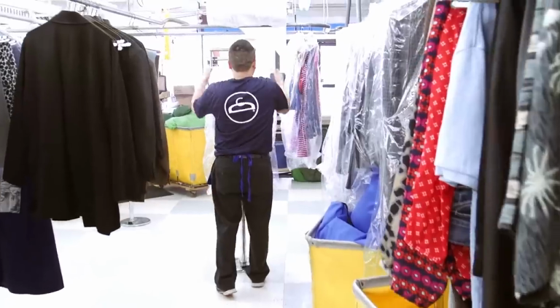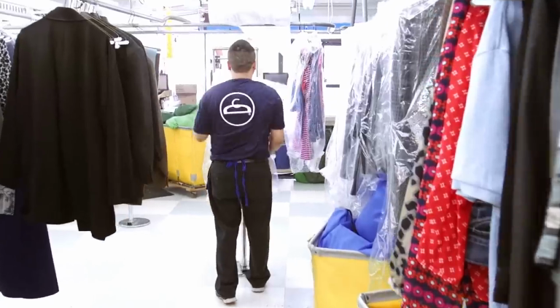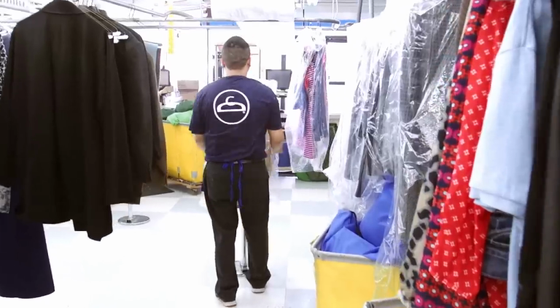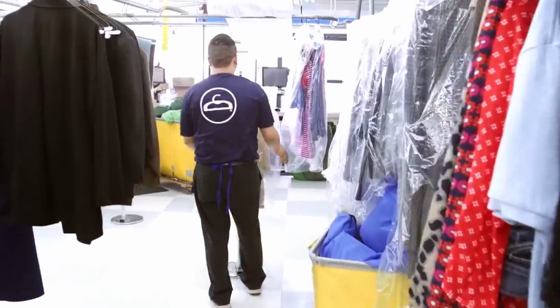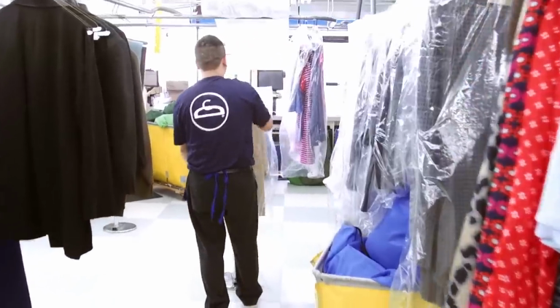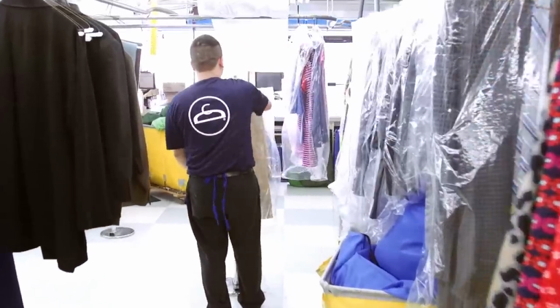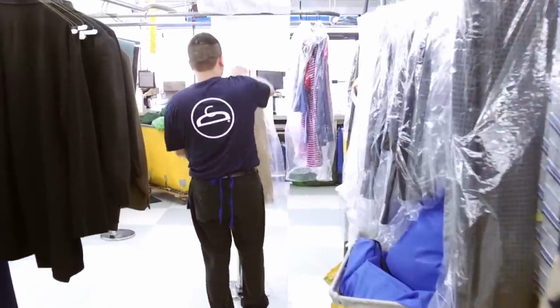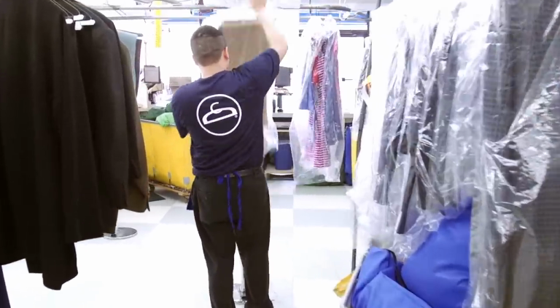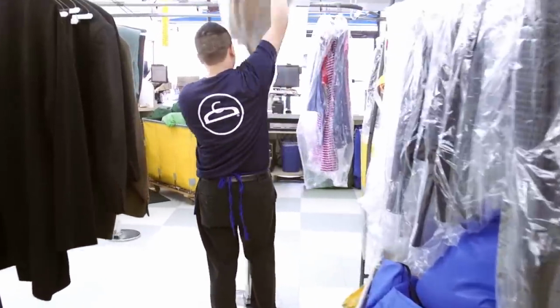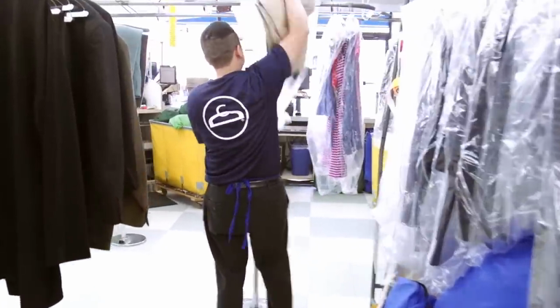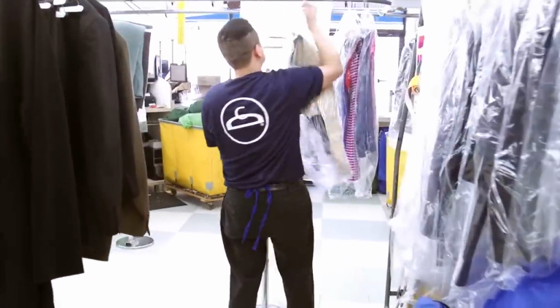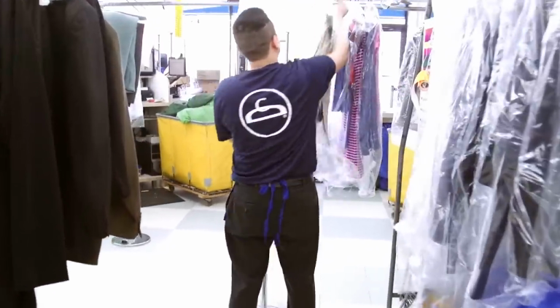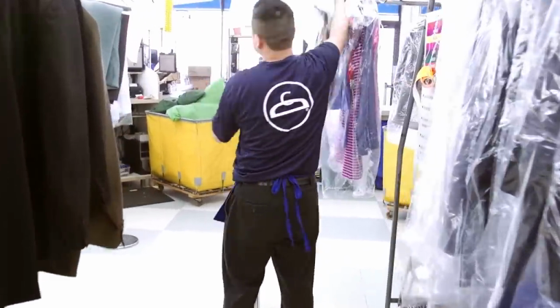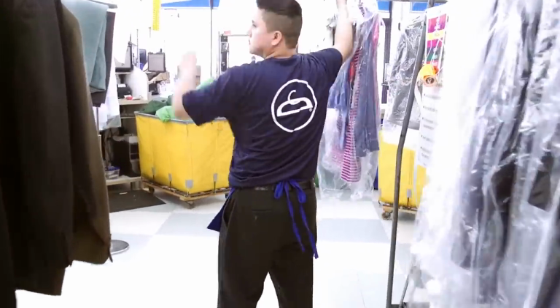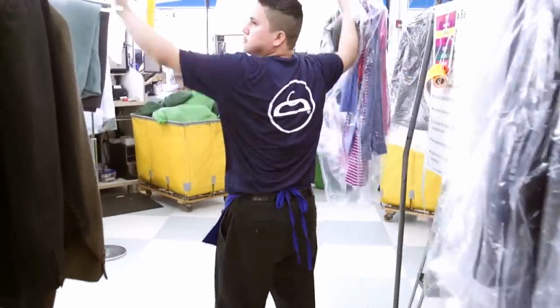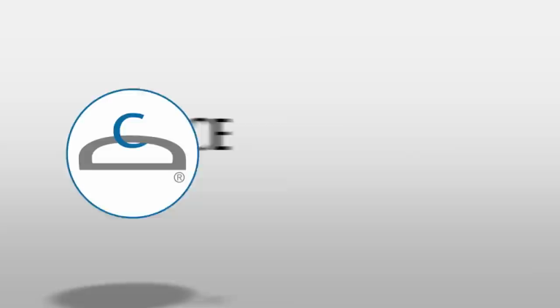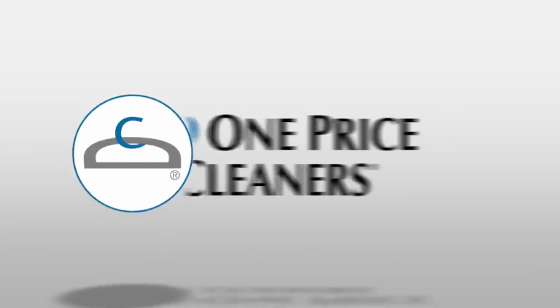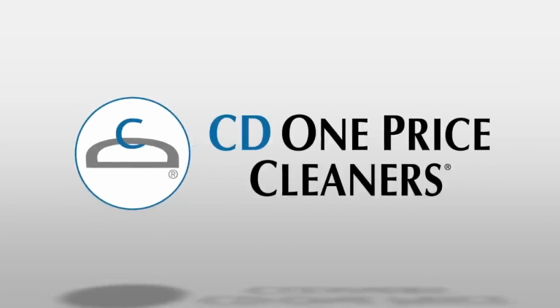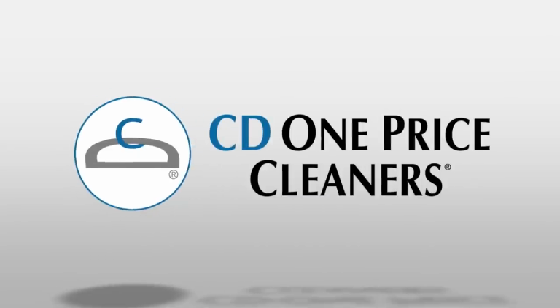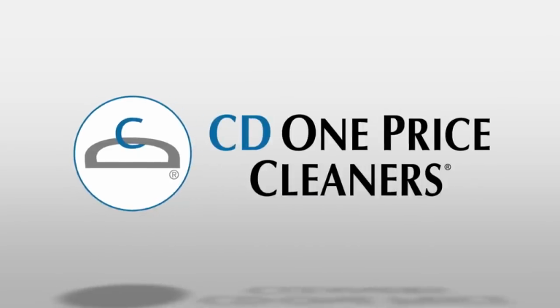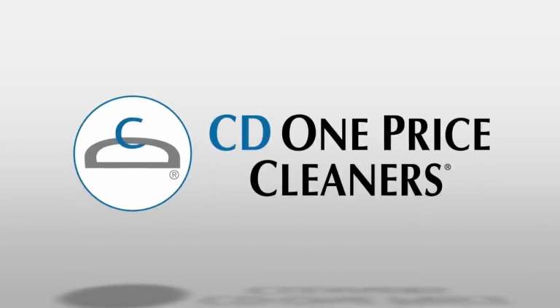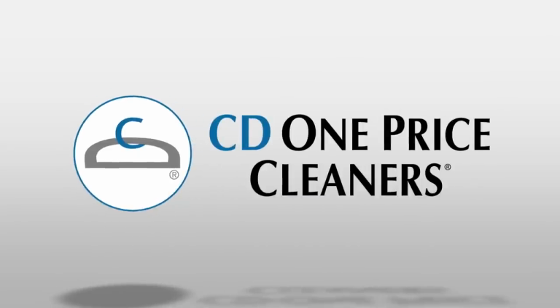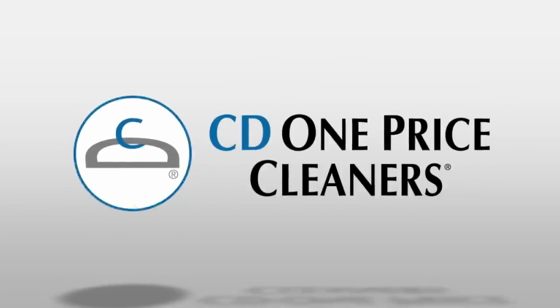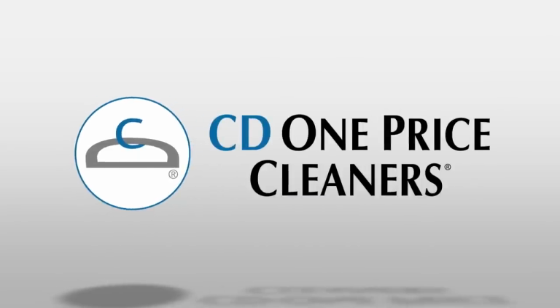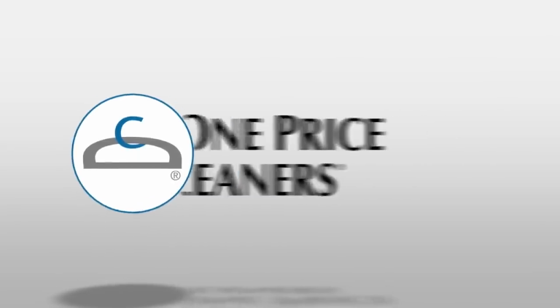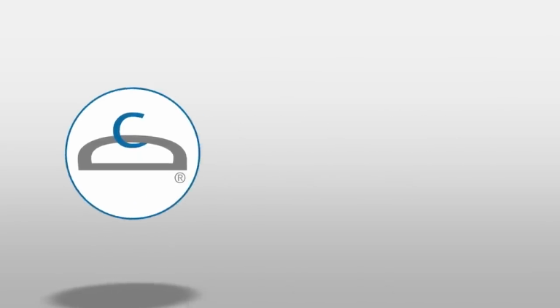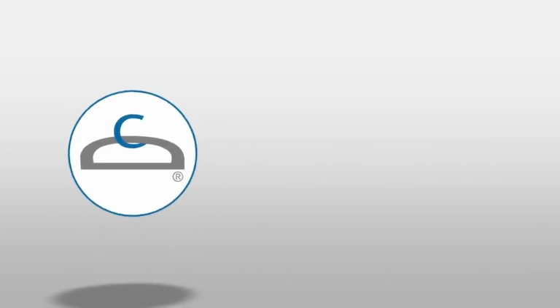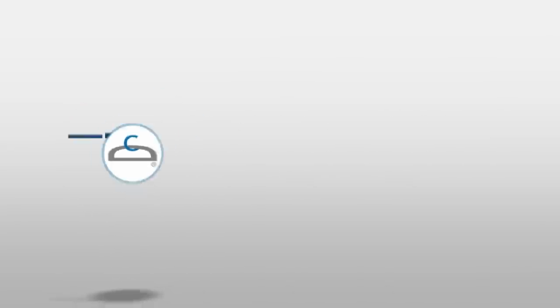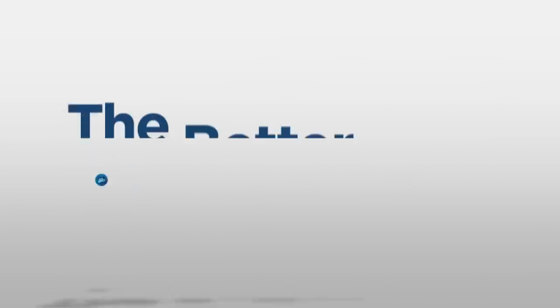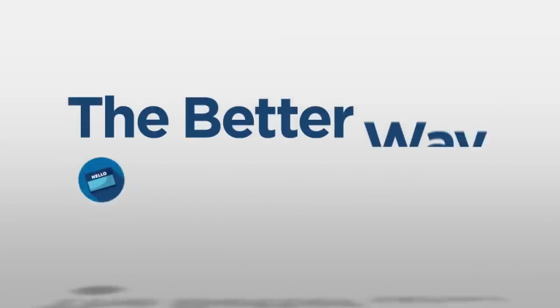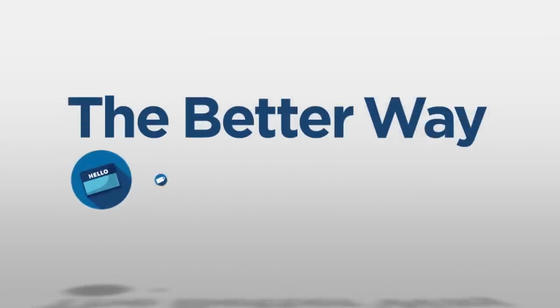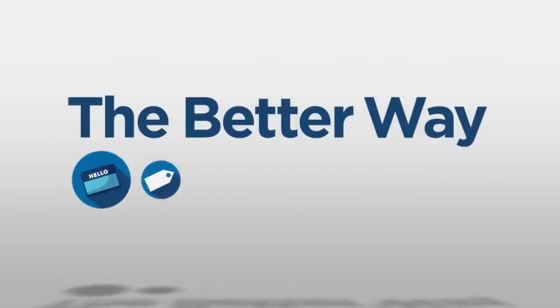Put us to work for you and we'll save you time and money. CD OnePrice Cleaners — it is the better way.